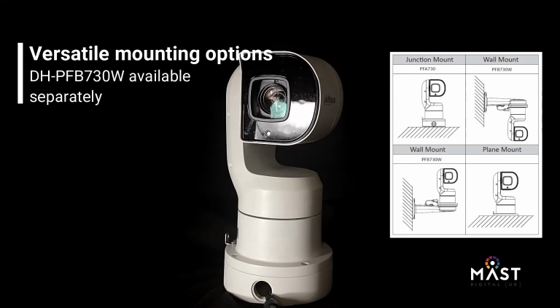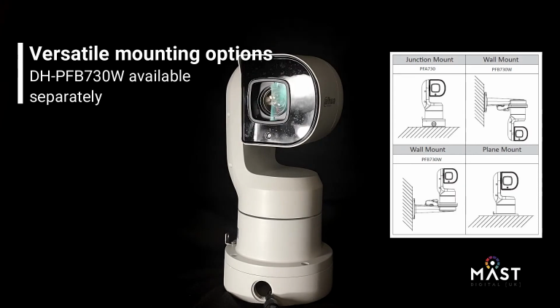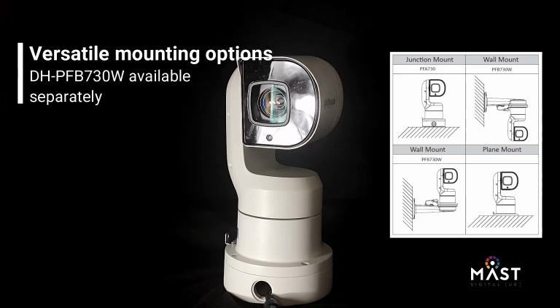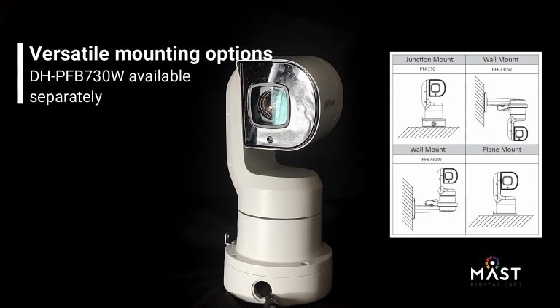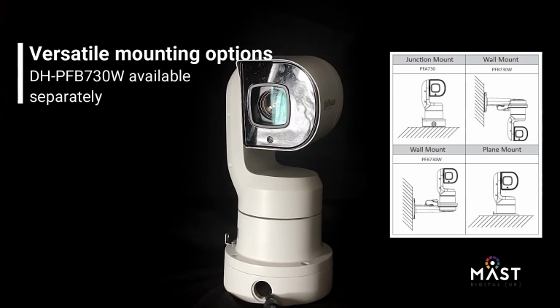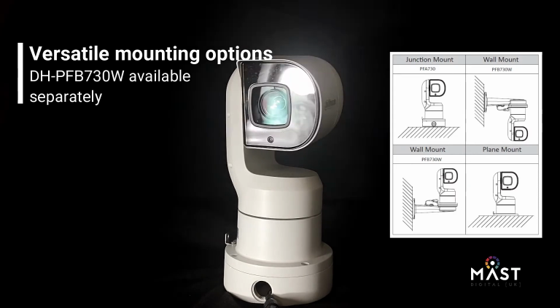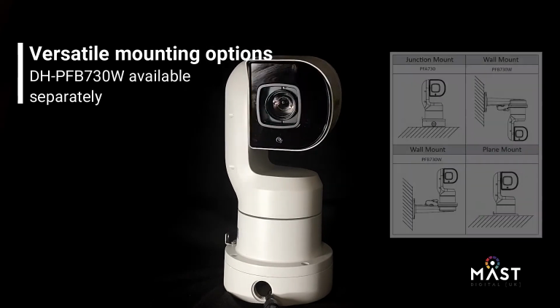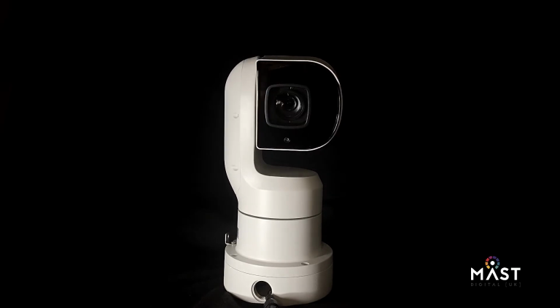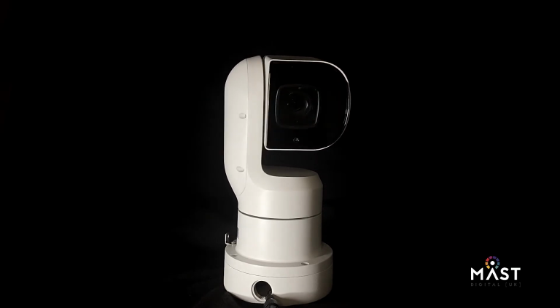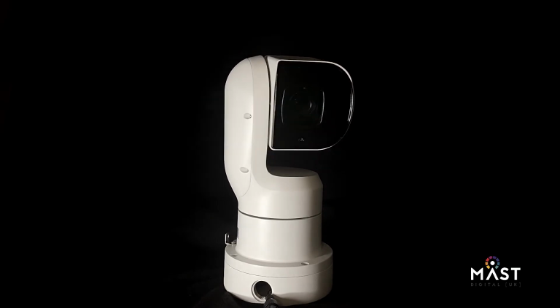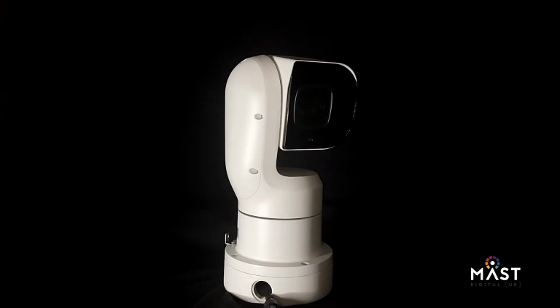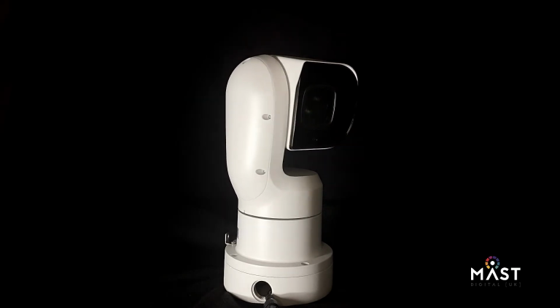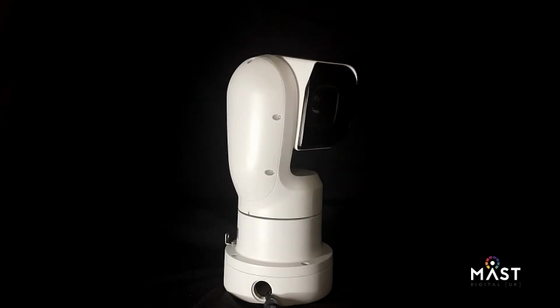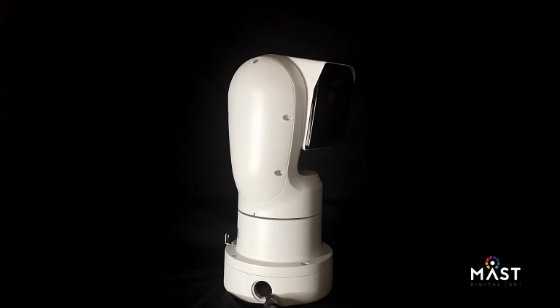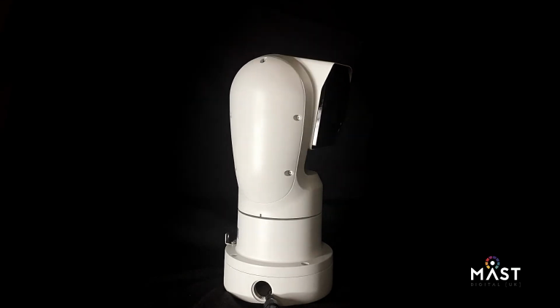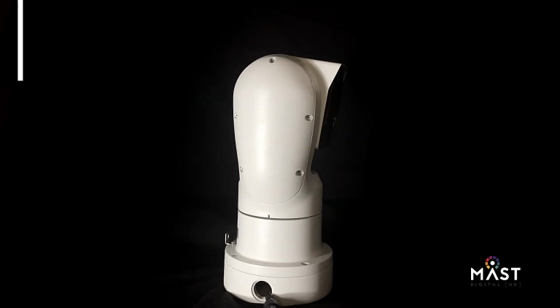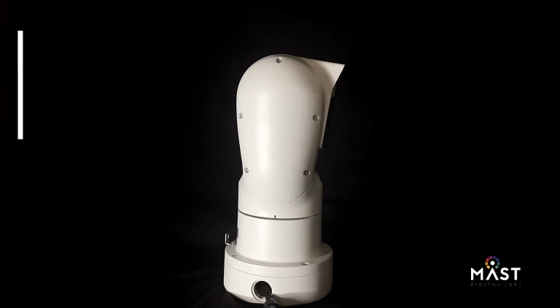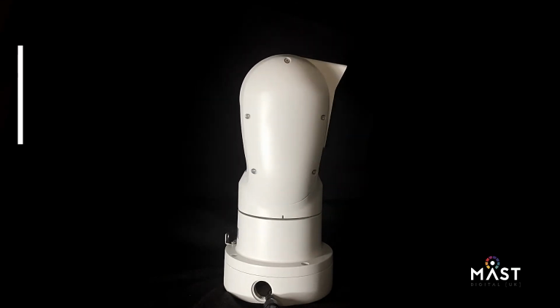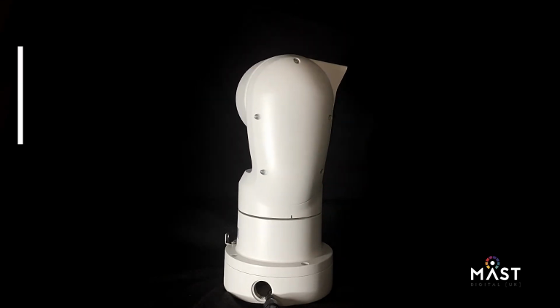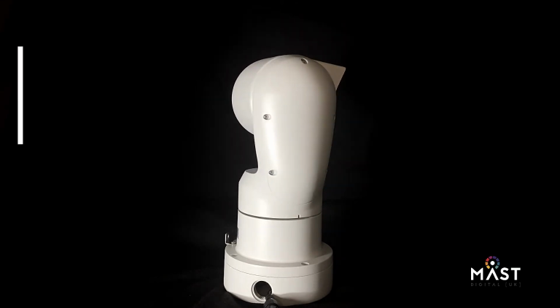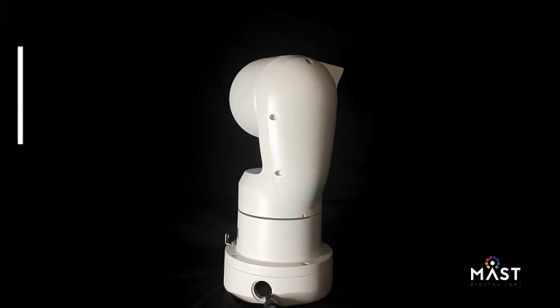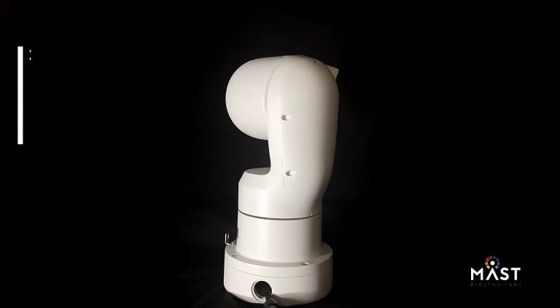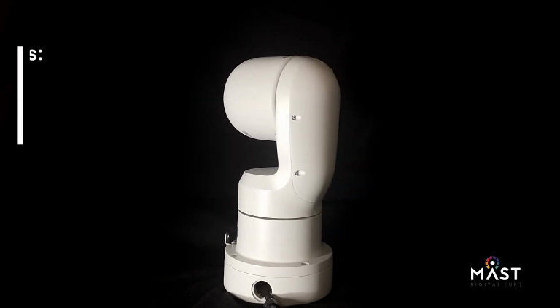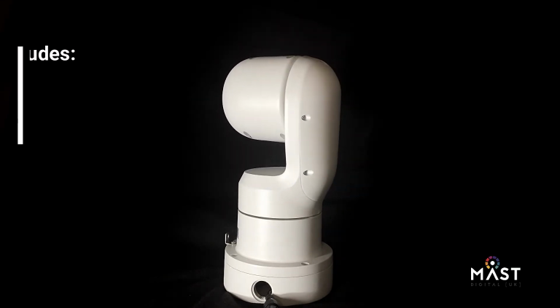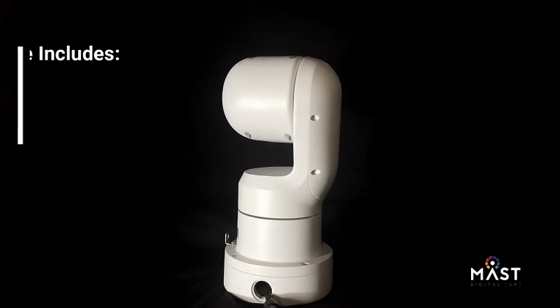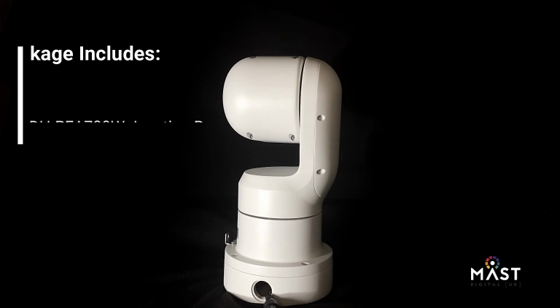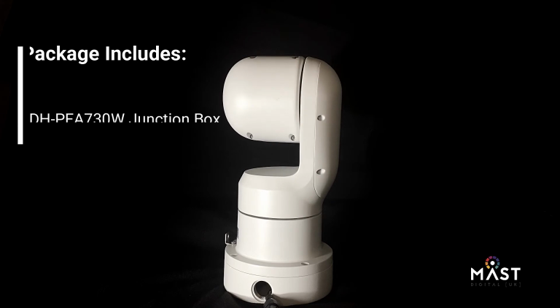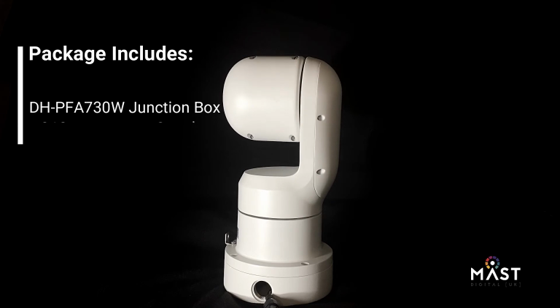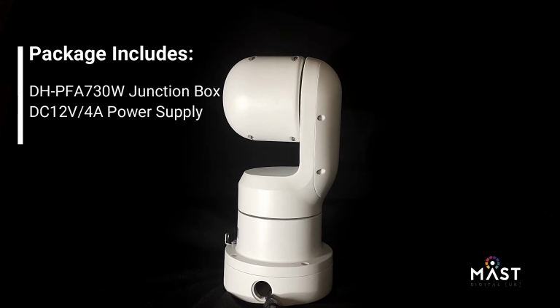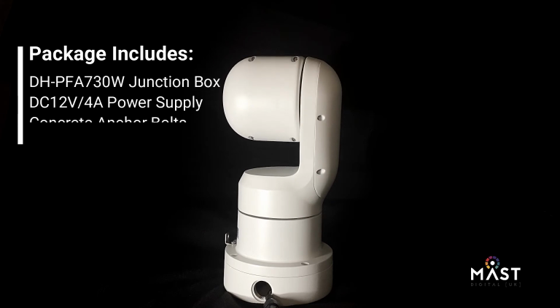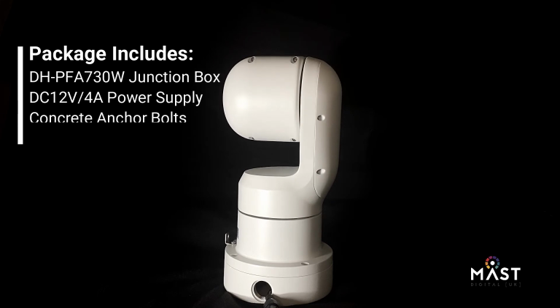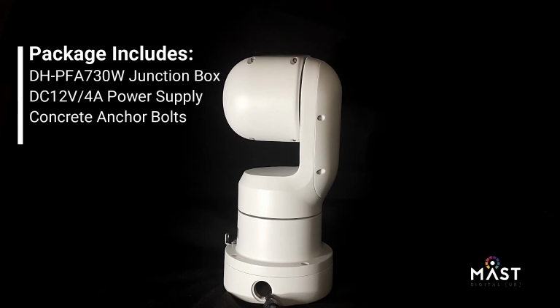The style of this PTZ is different from the typical dome style, and one of the benefits of using this model is the various mounting positions.